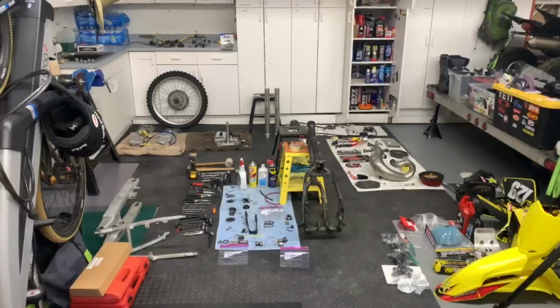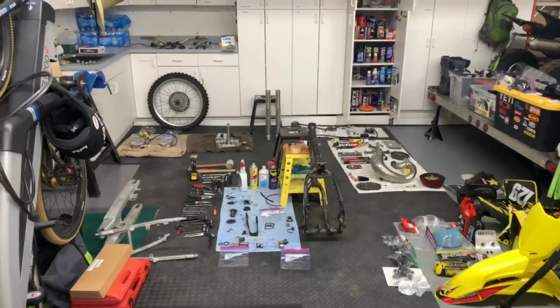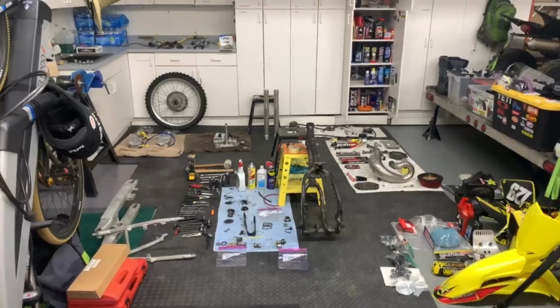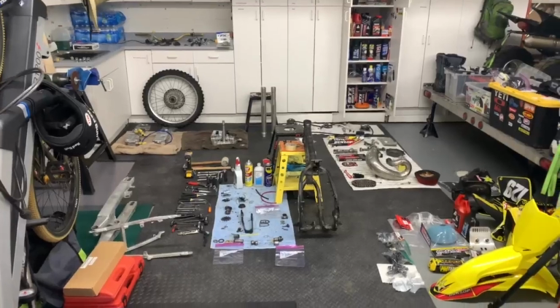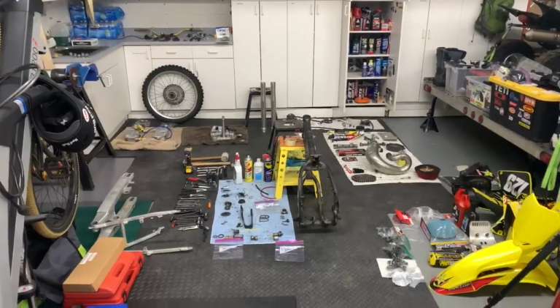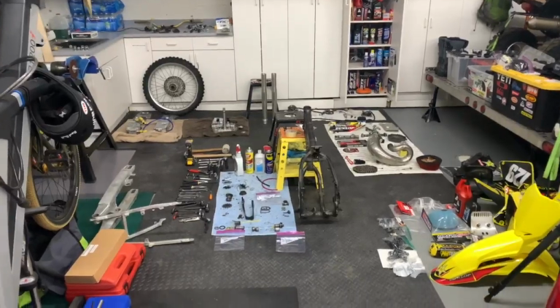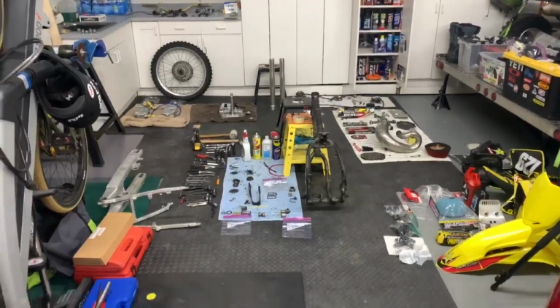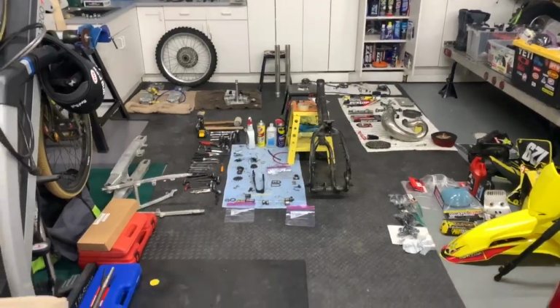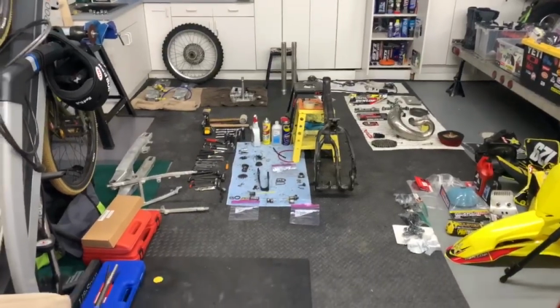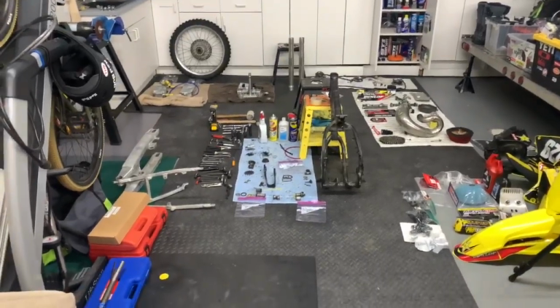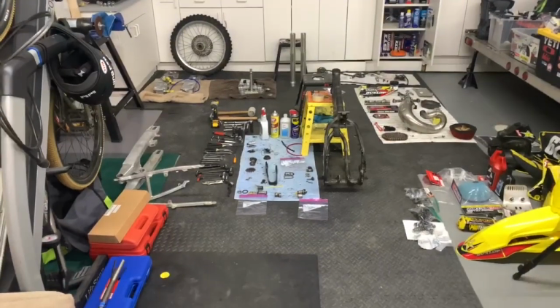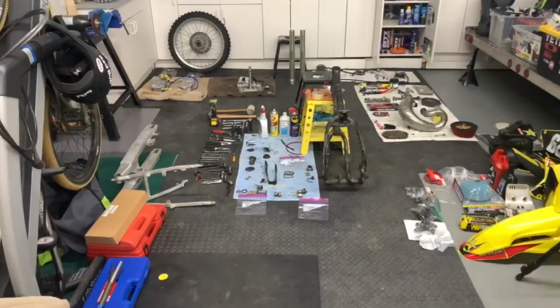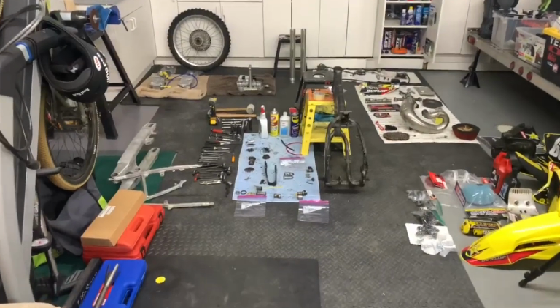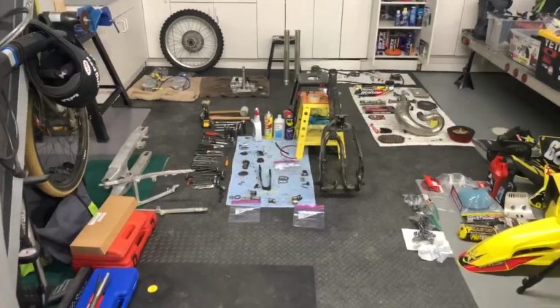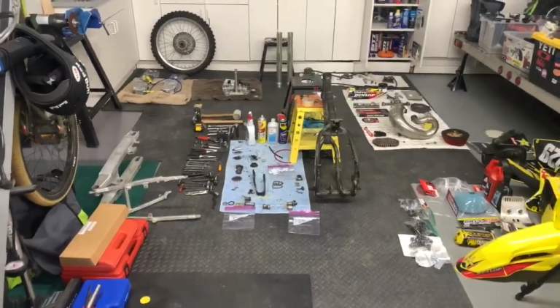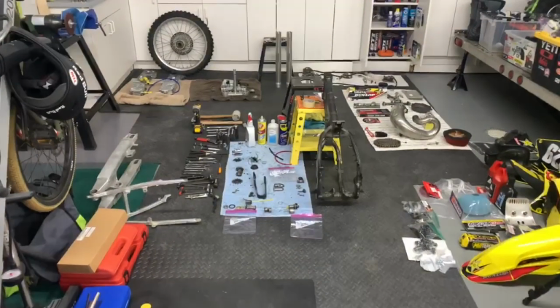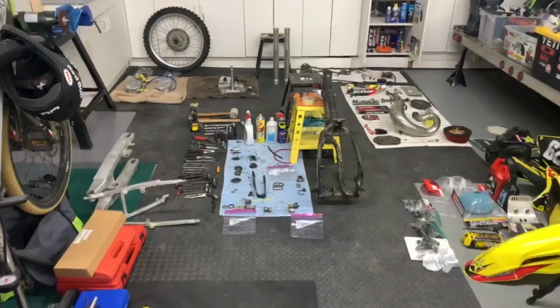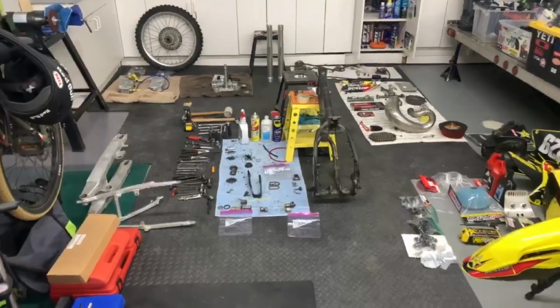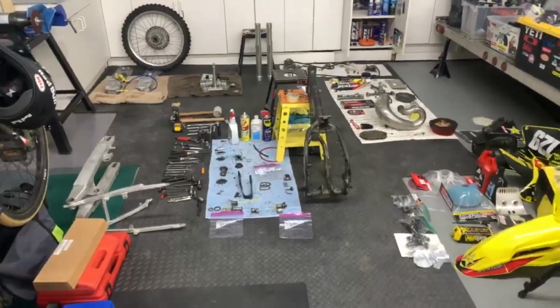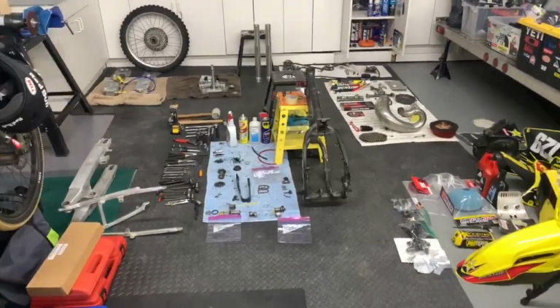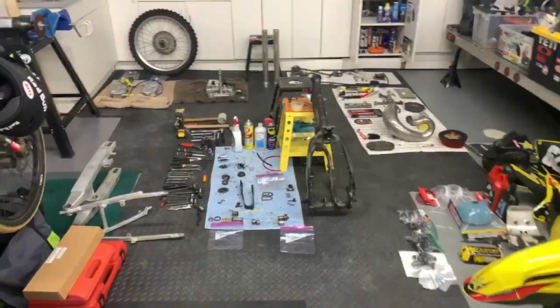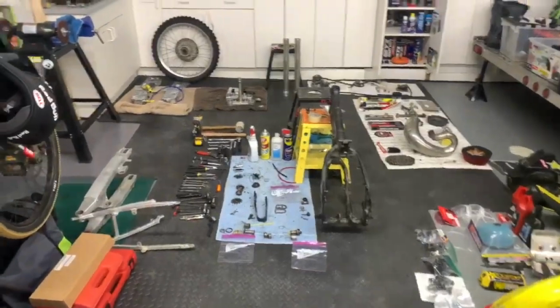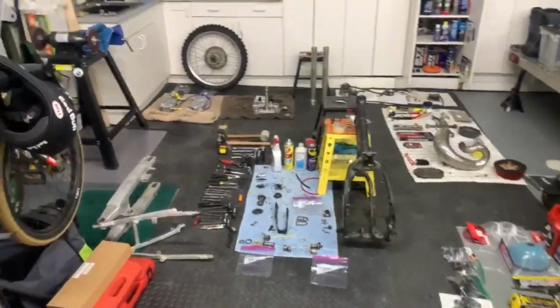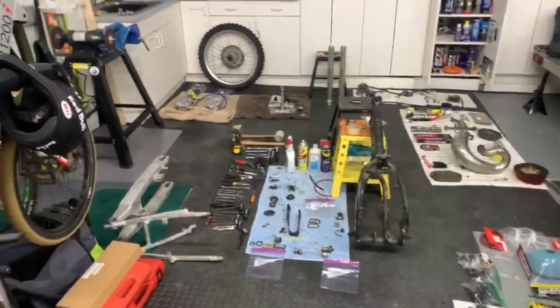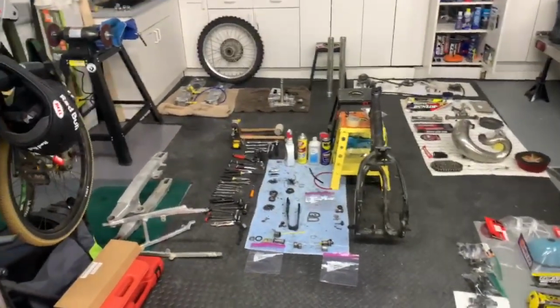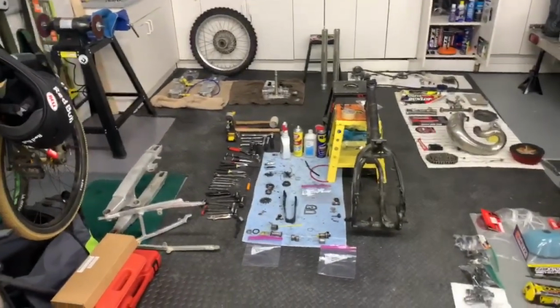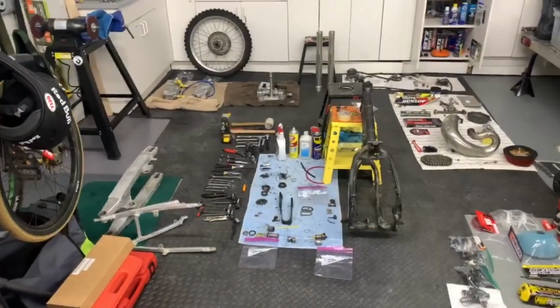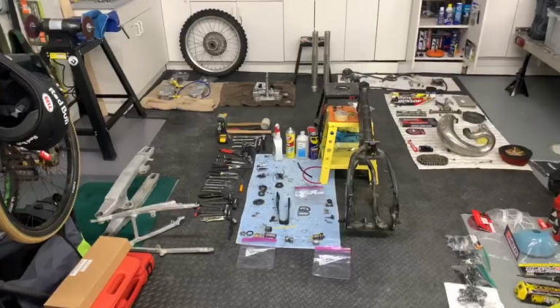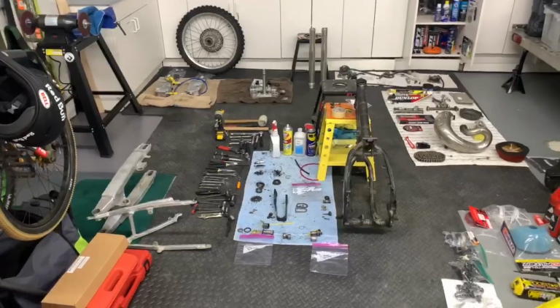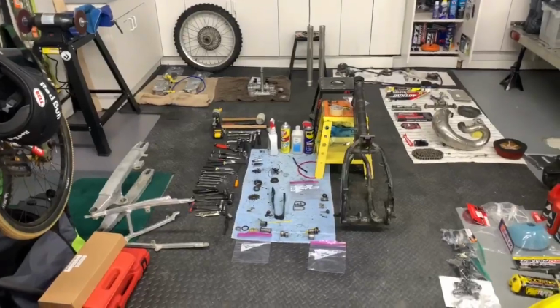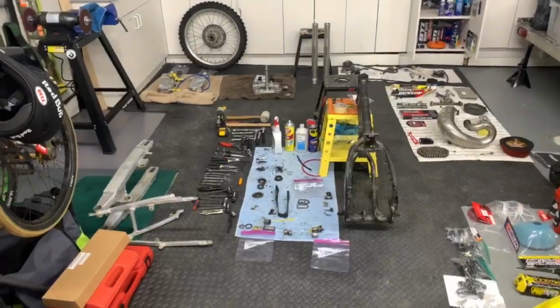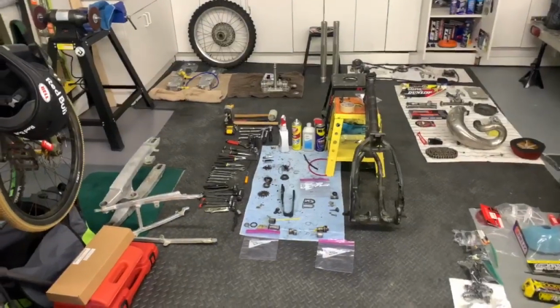Hey guys, Ron Levy here. This is the update of the Deering video for the Team Prime Bike Build Contest.